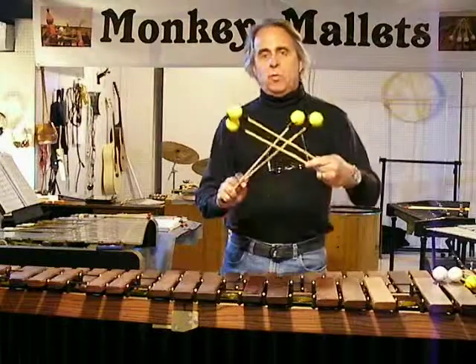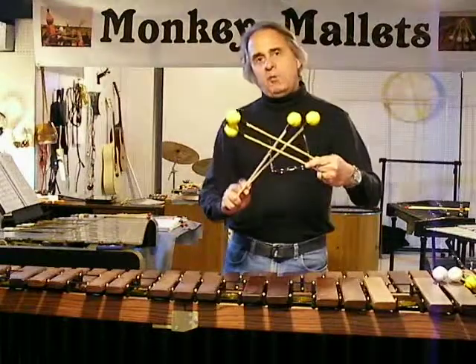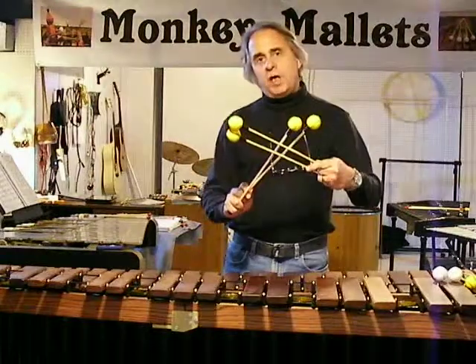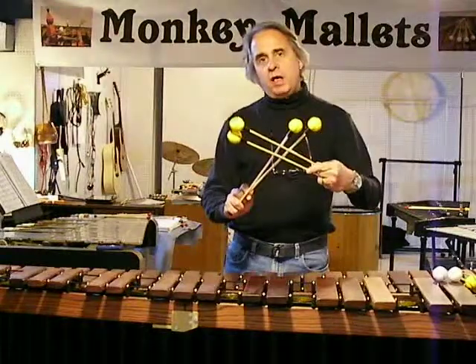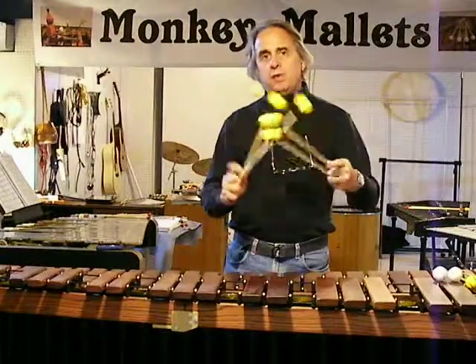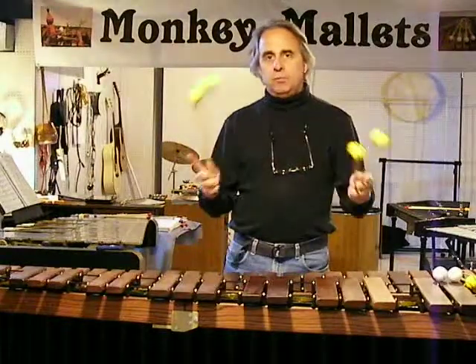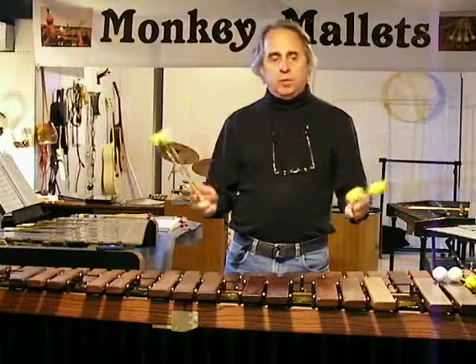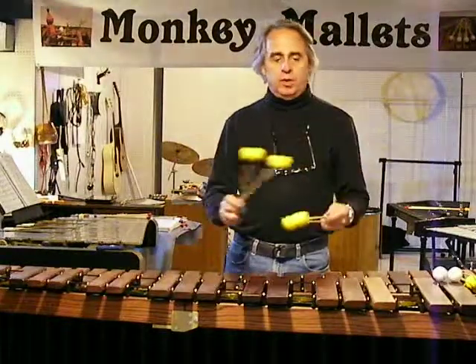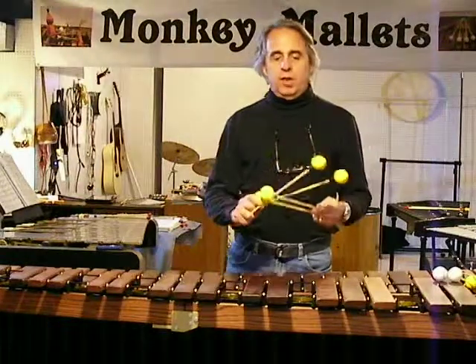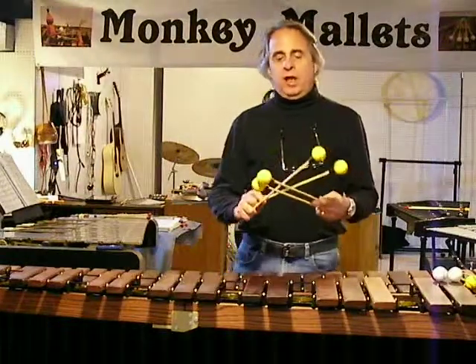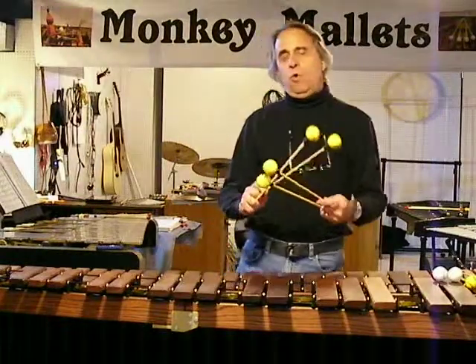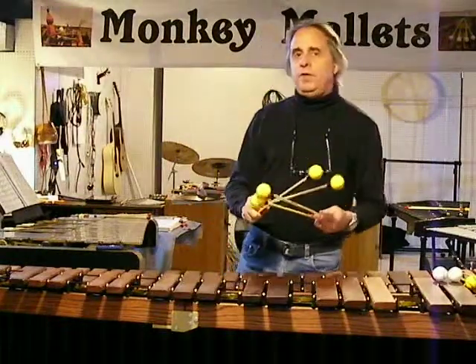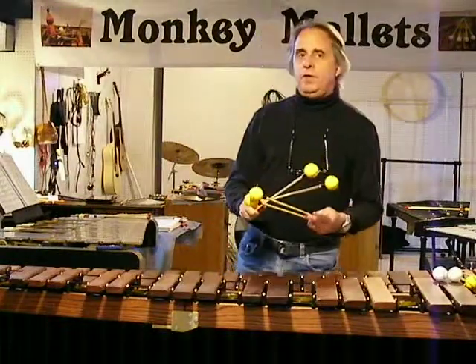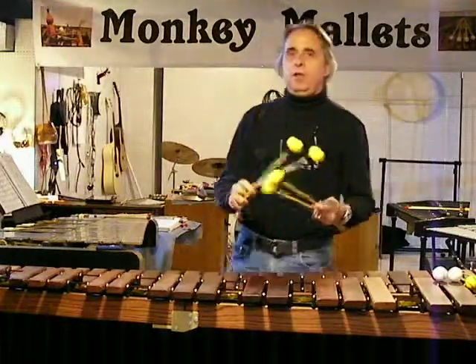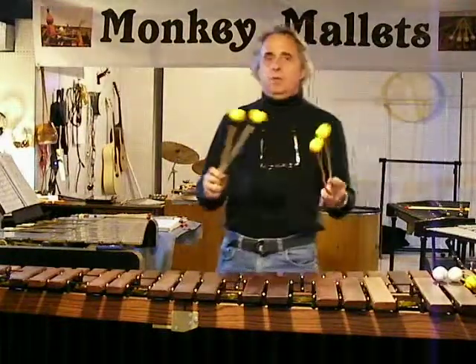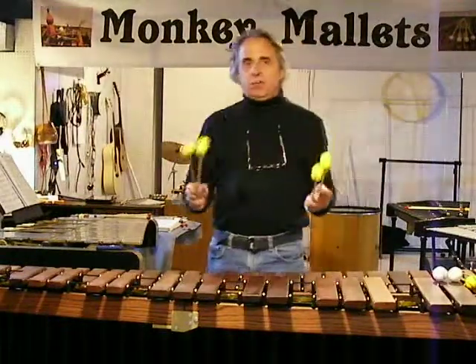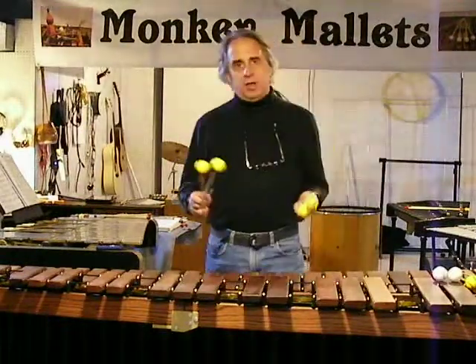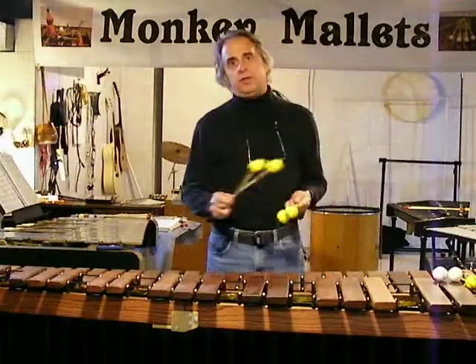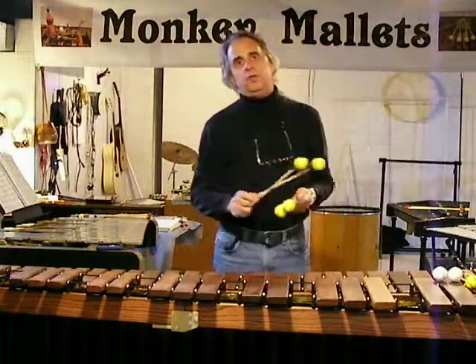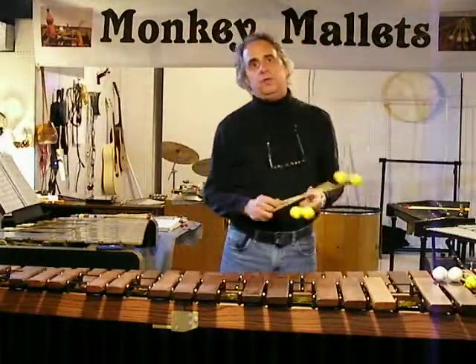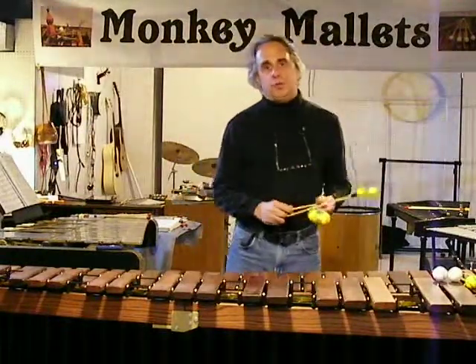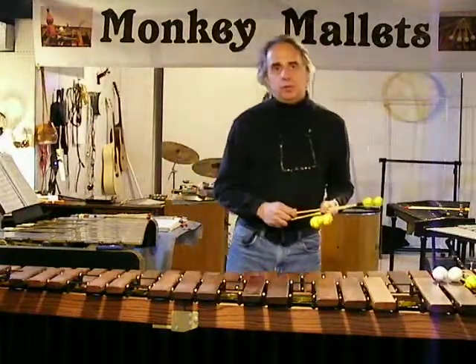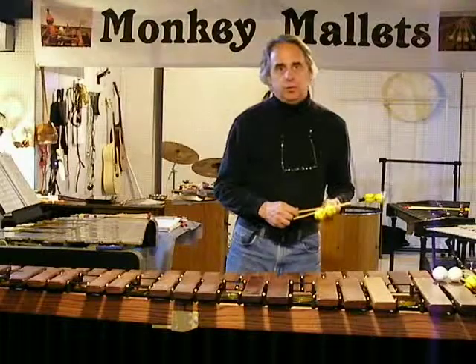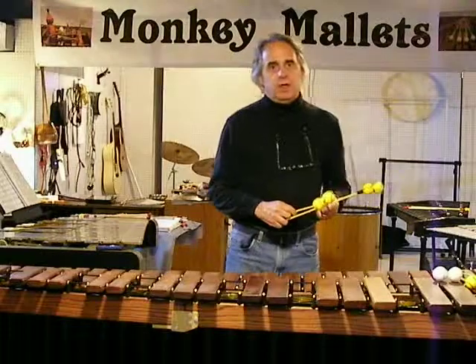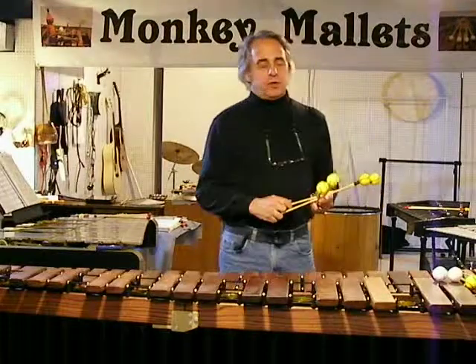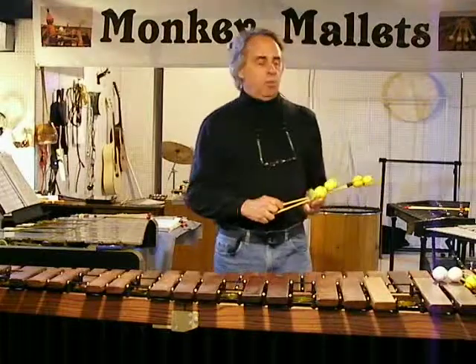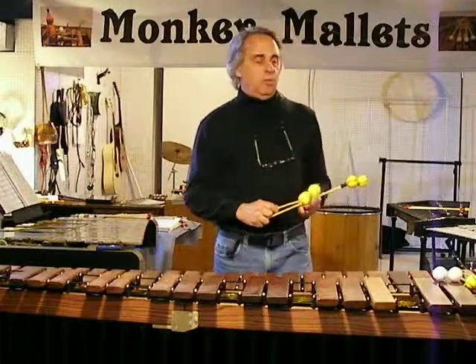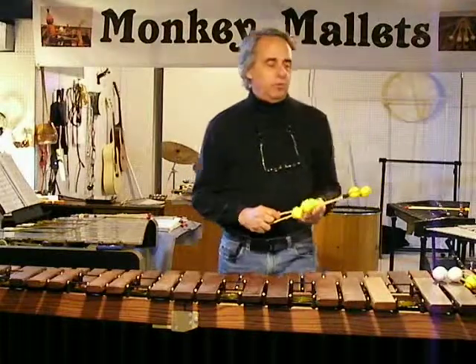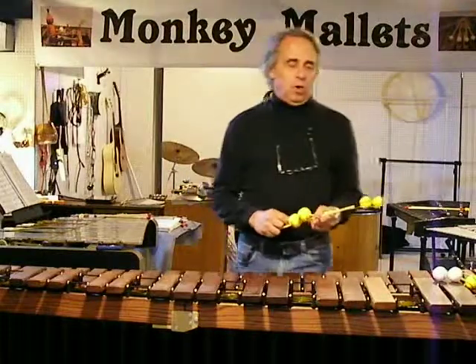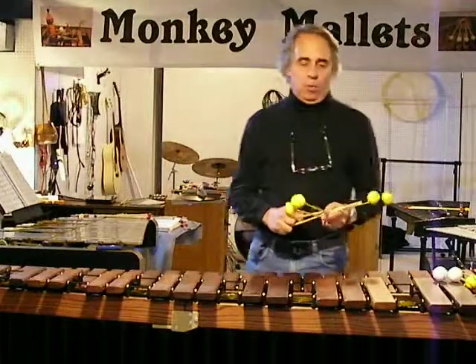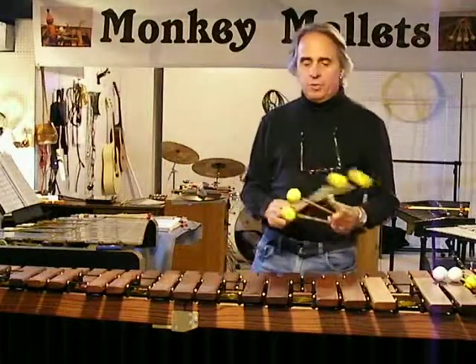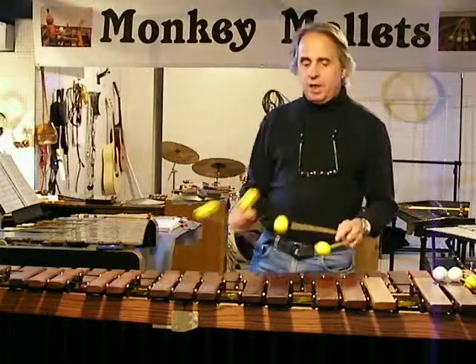Why rattan, number one, and why the big price difference, number two. So, number one, why rattan?